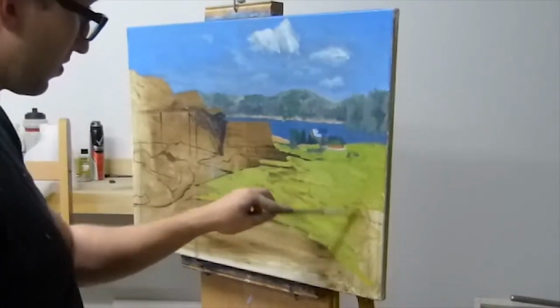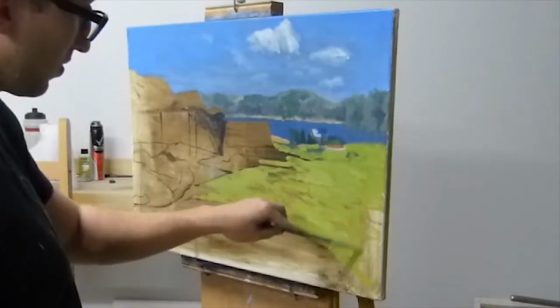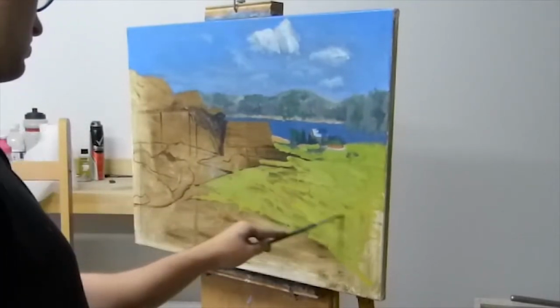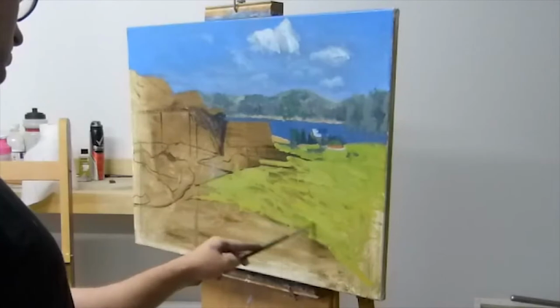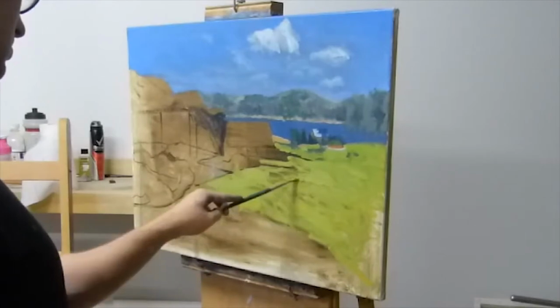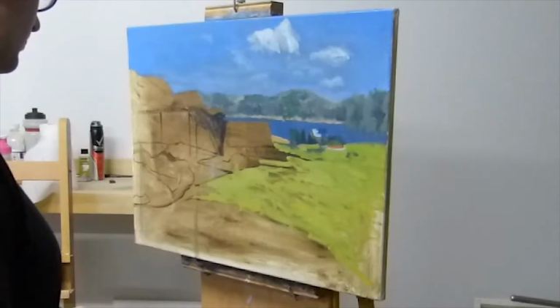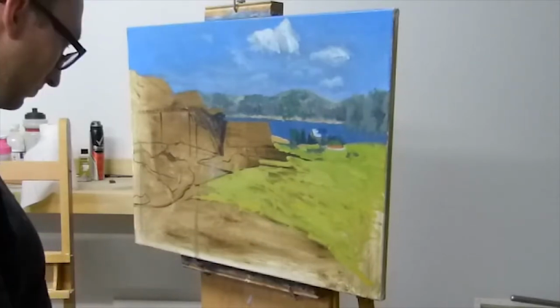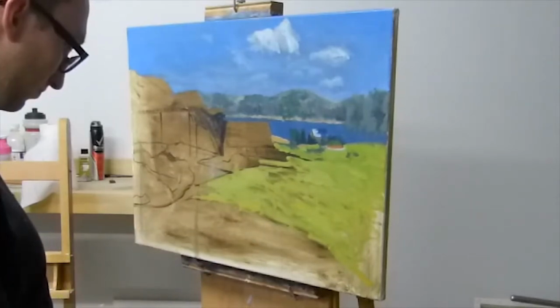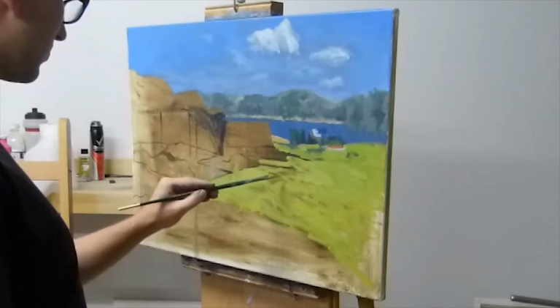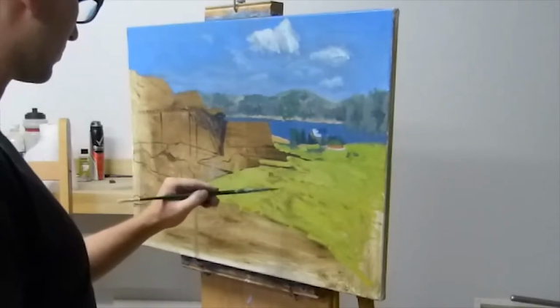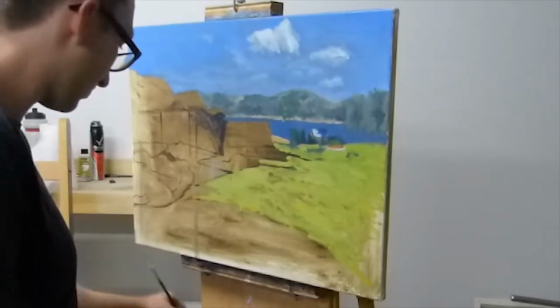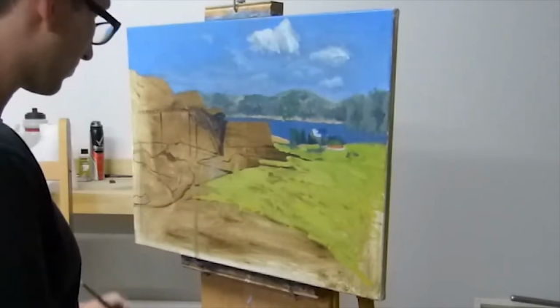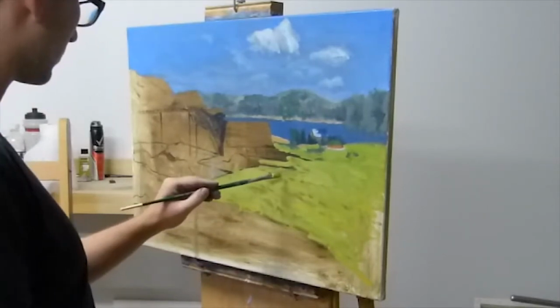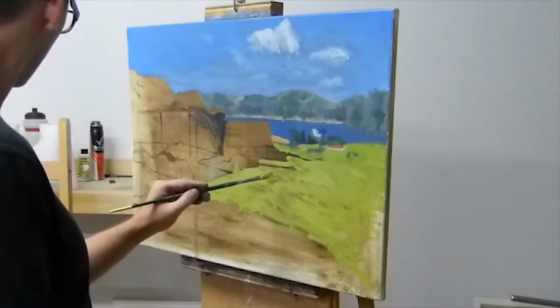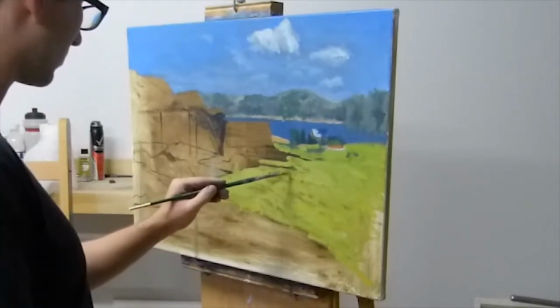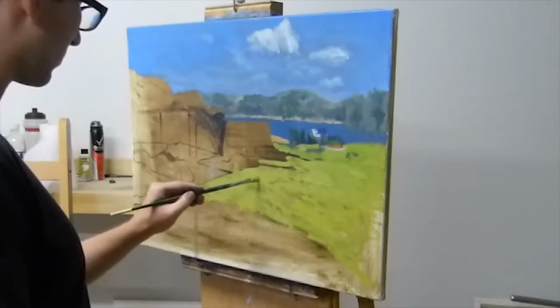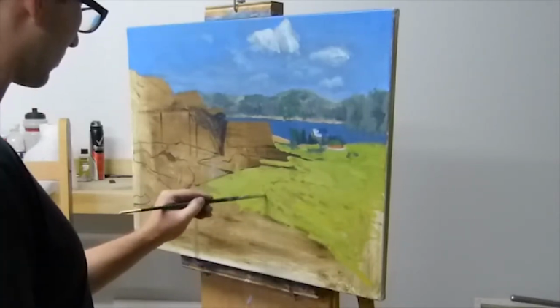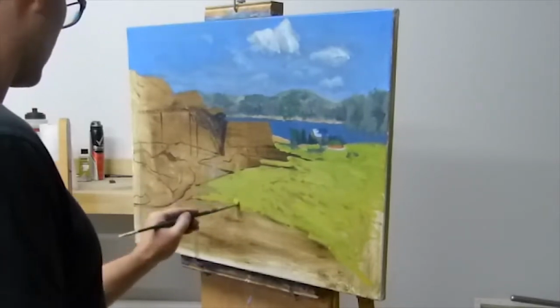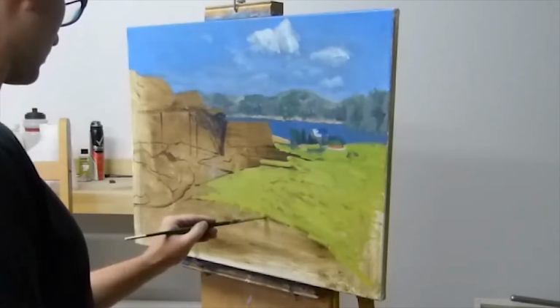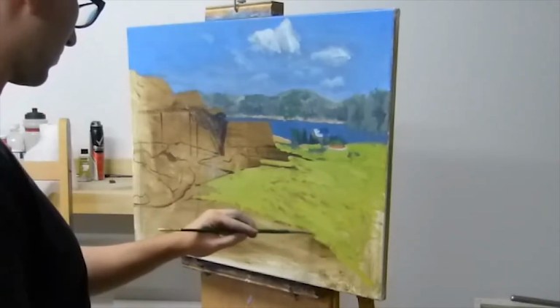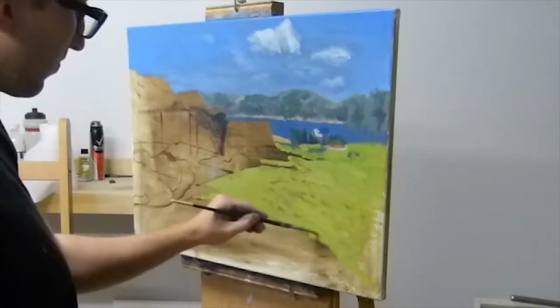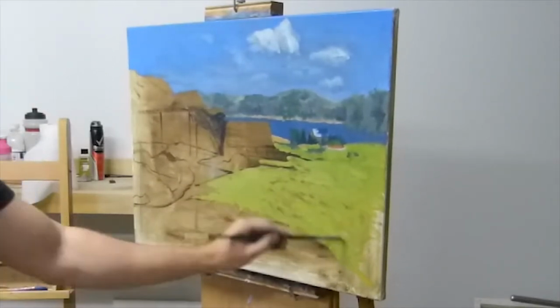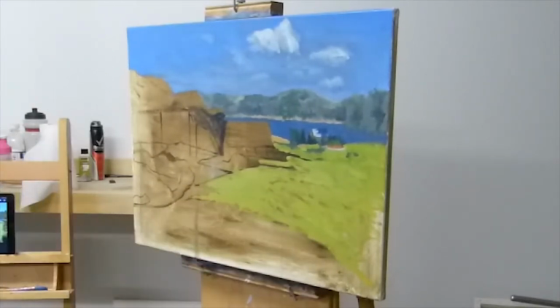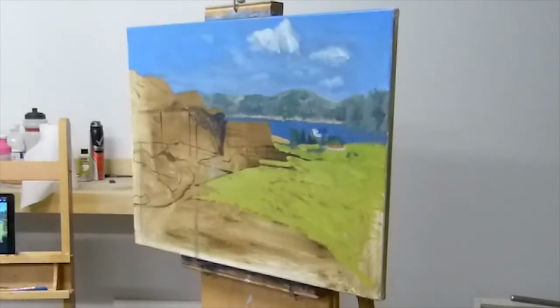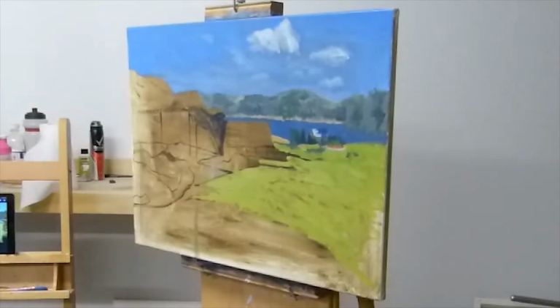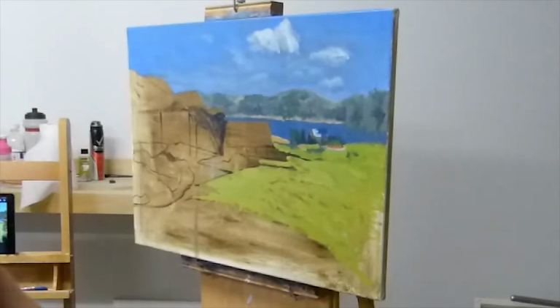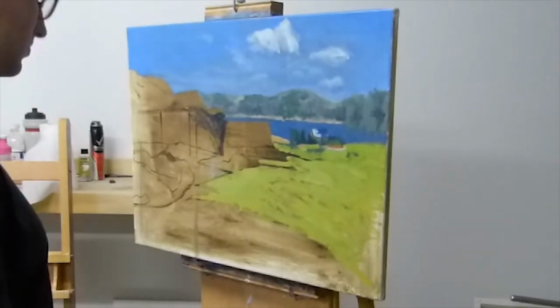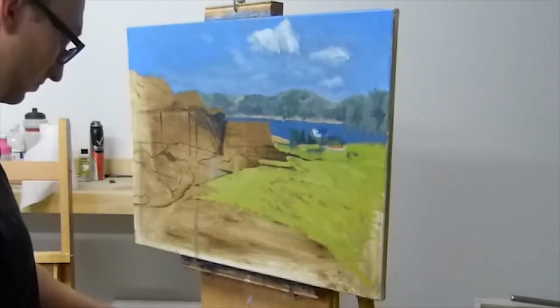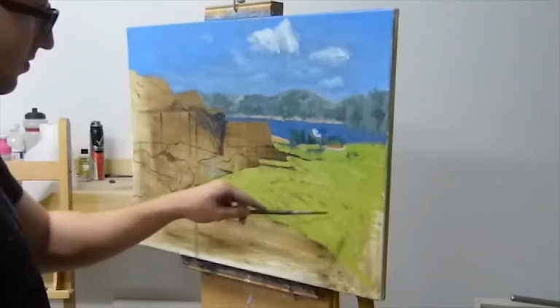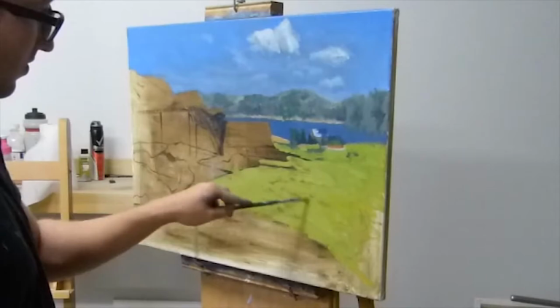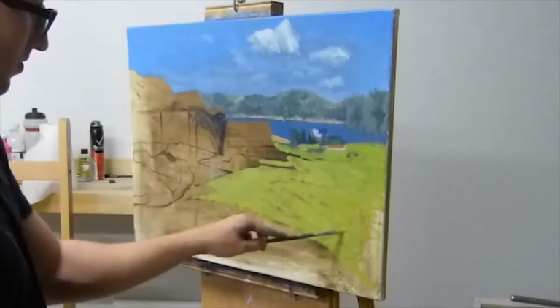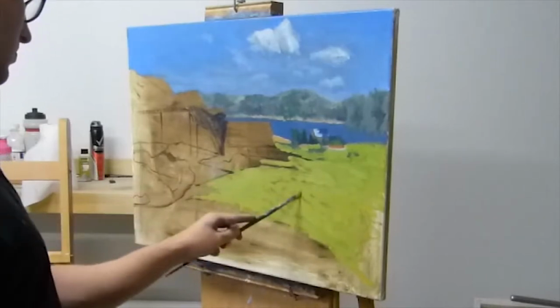For this bright green here I use a mix of cadmium yellow, viridian green, and titanium white.